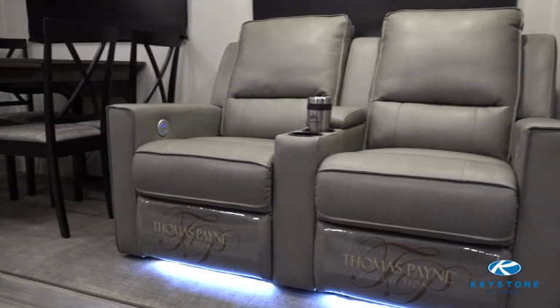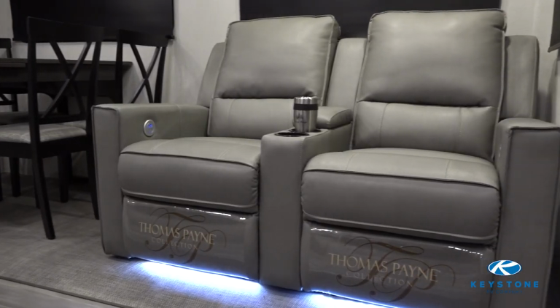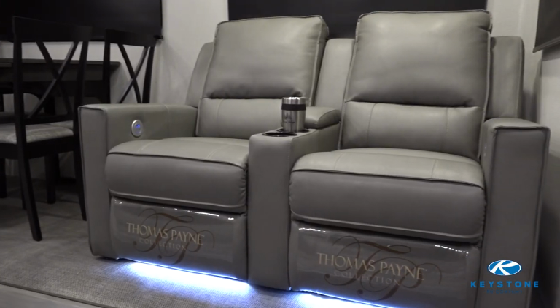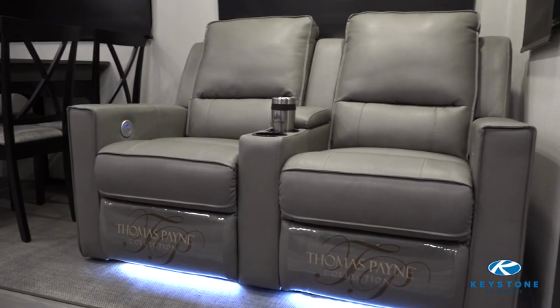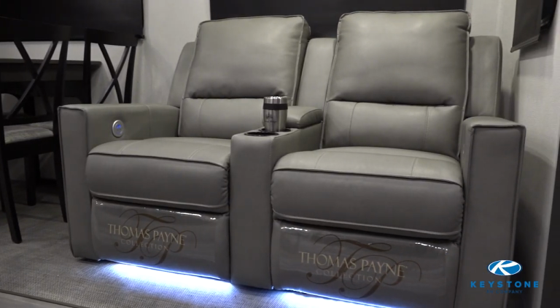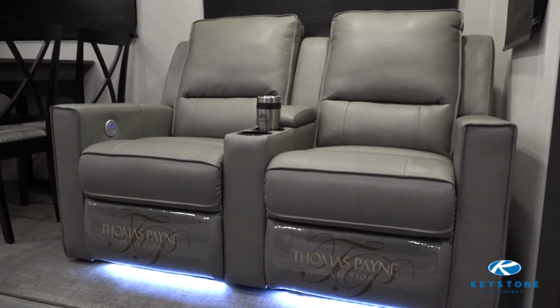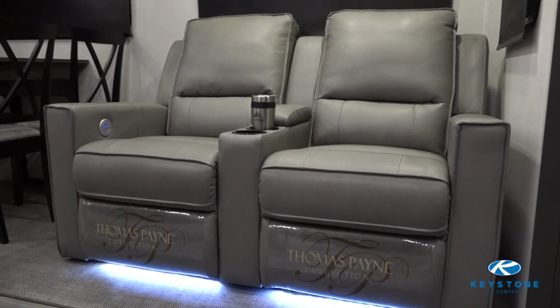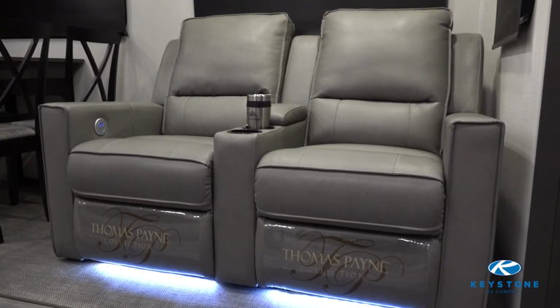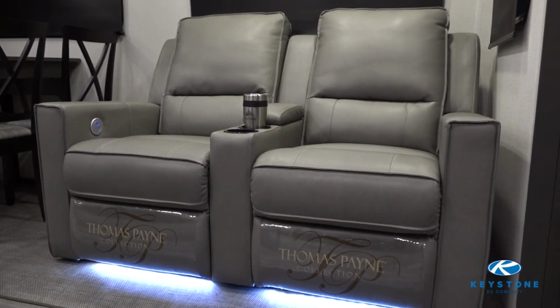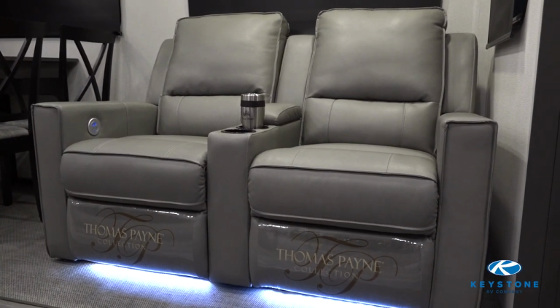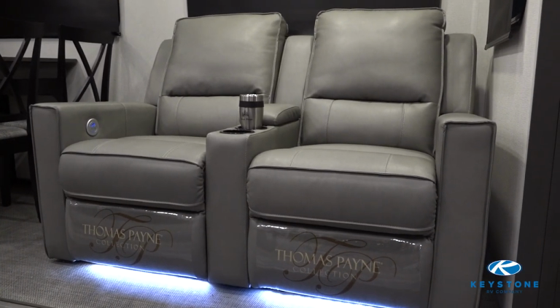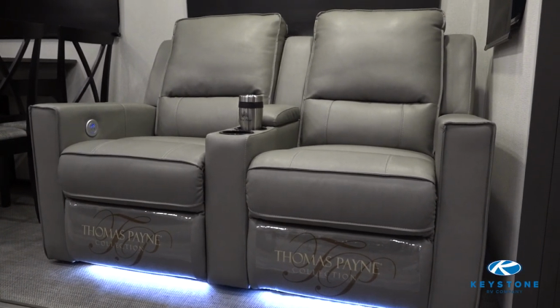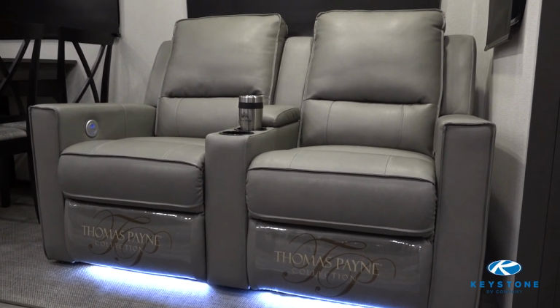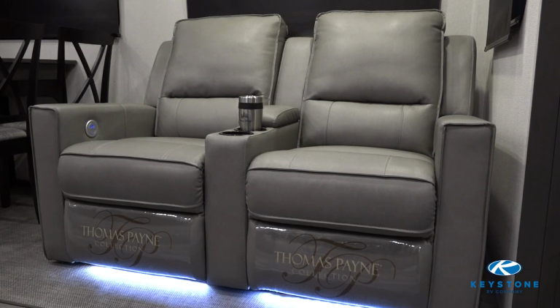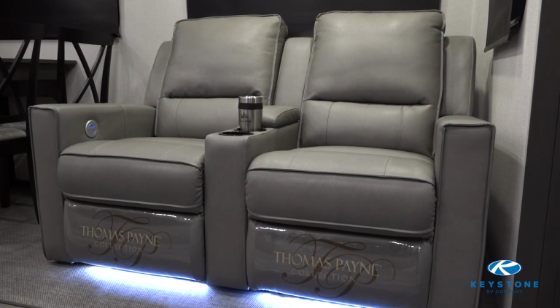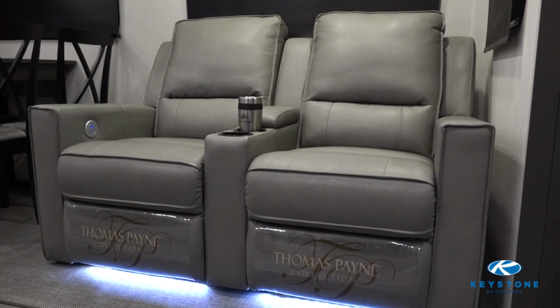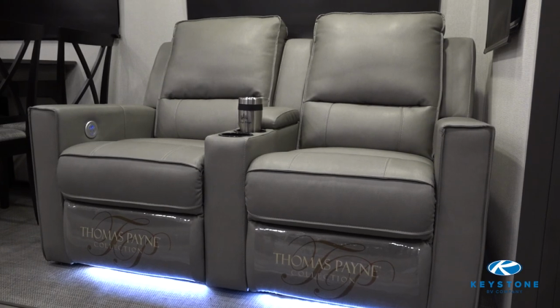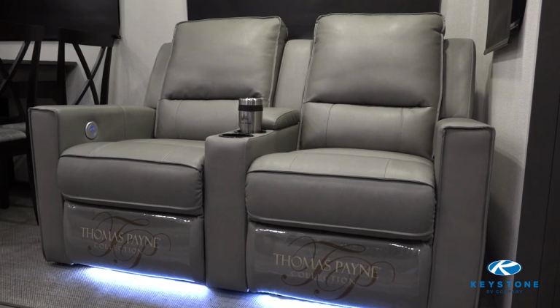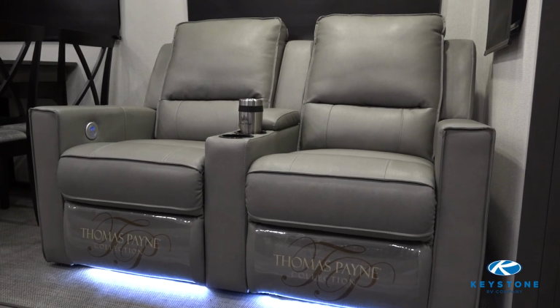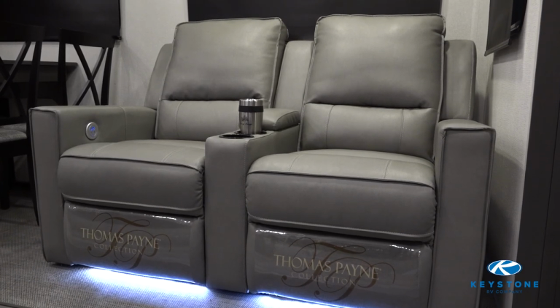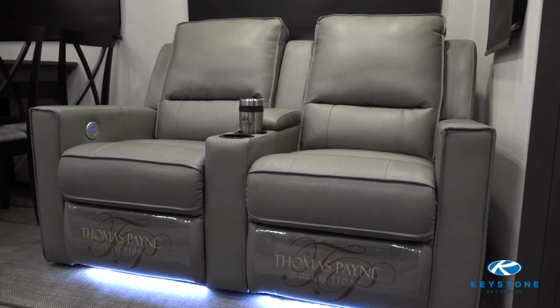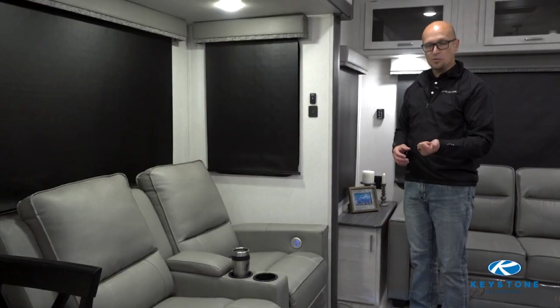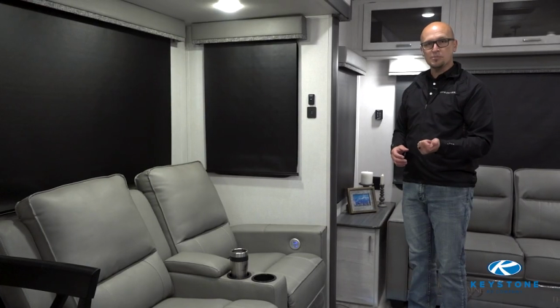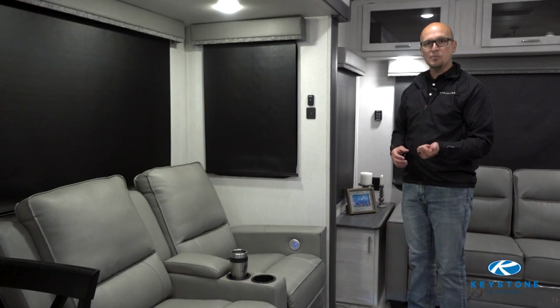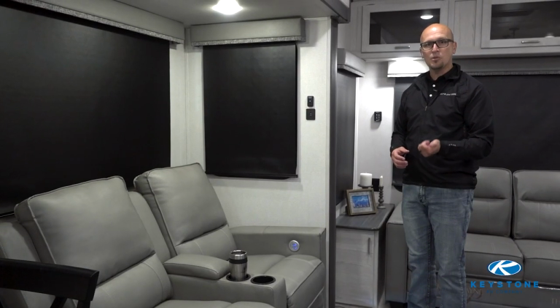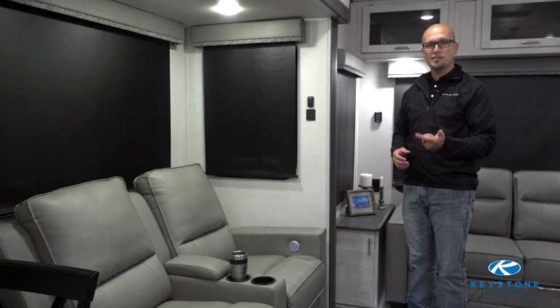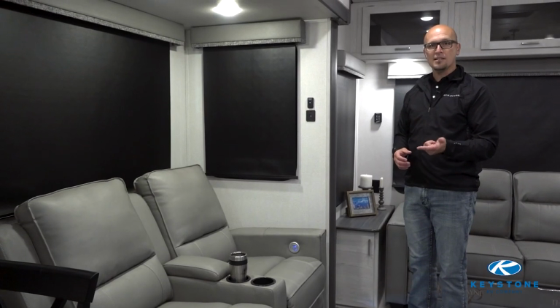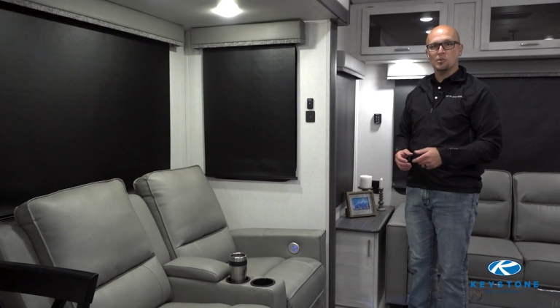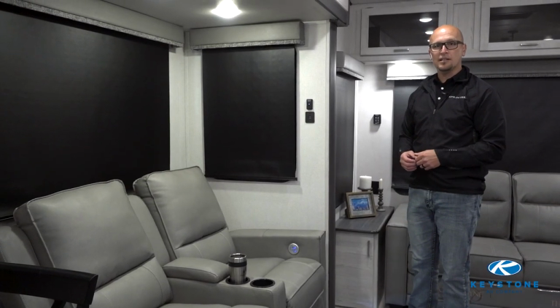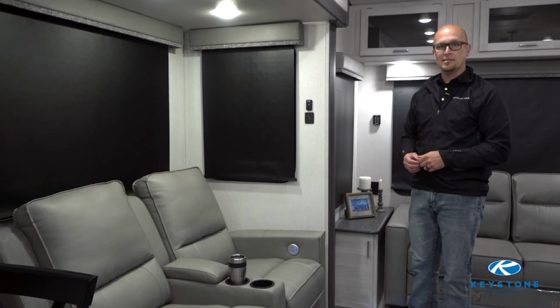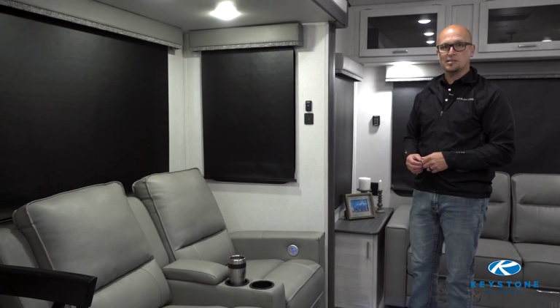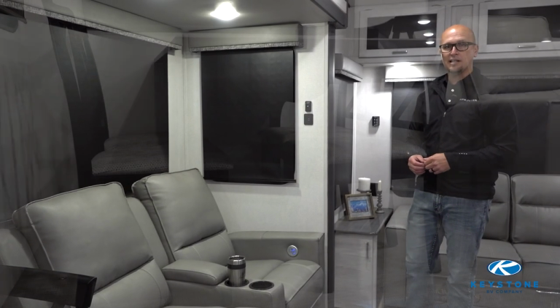Theater seating this year has a couple upgrades — you're going to have lighting underneath, USB ports, as well as massage.